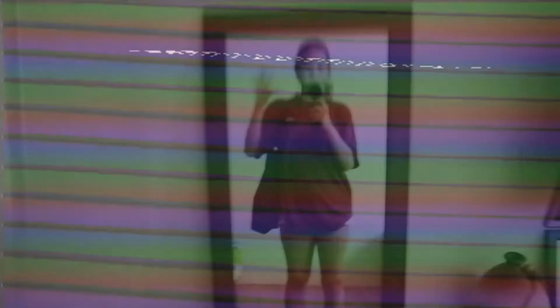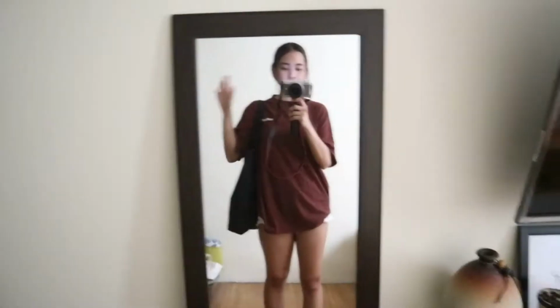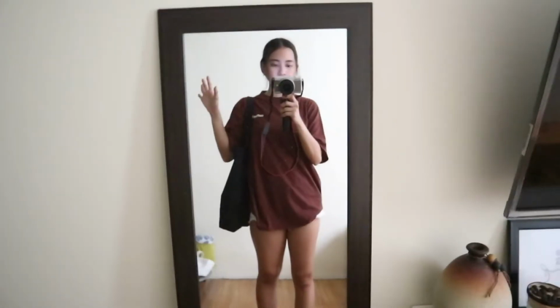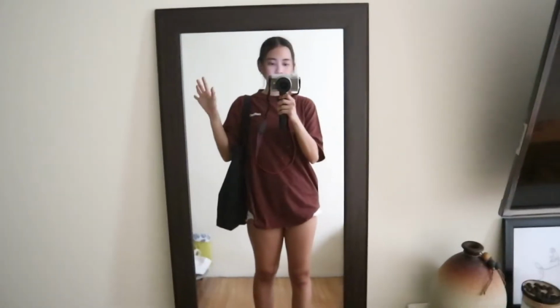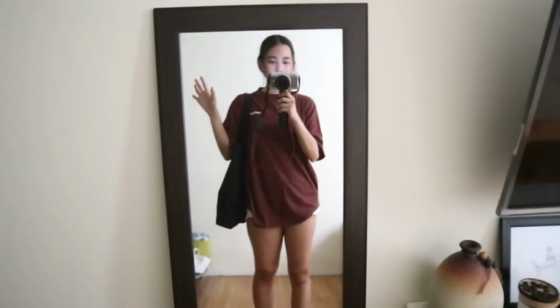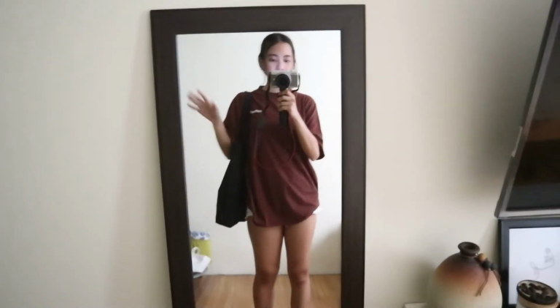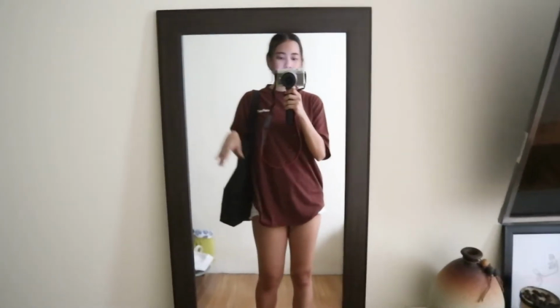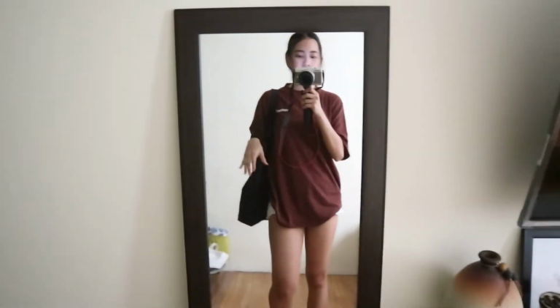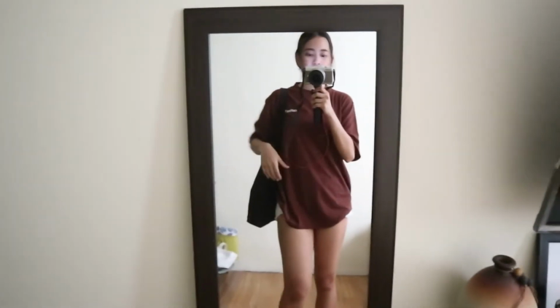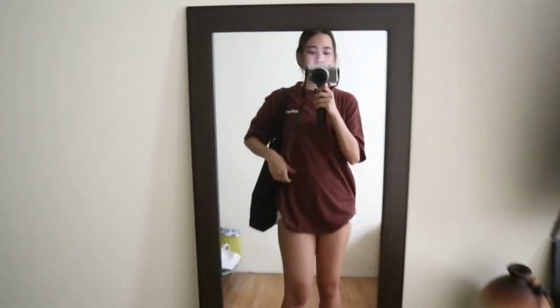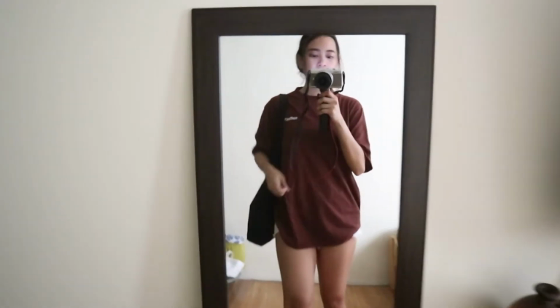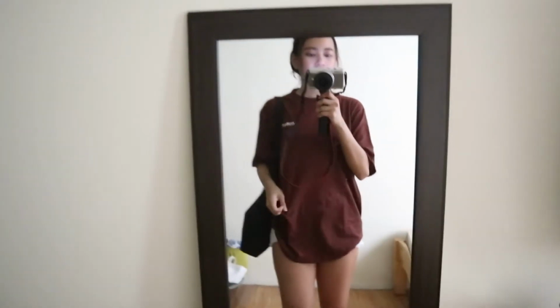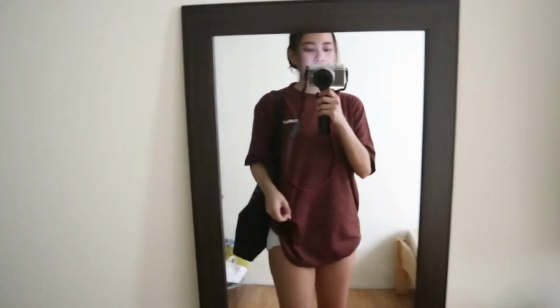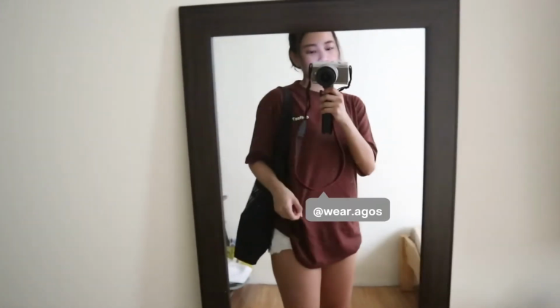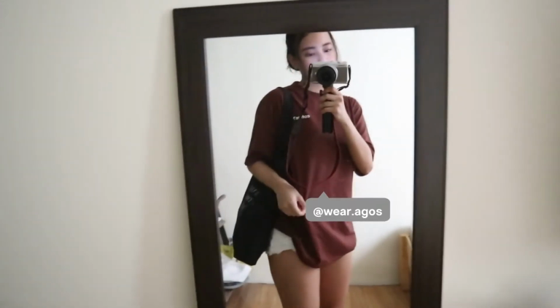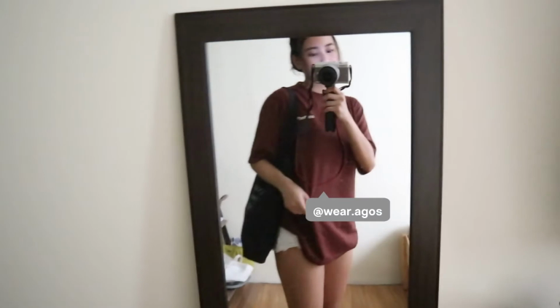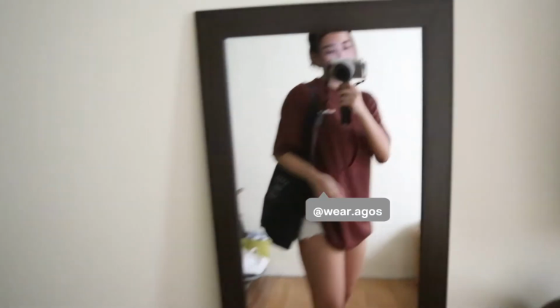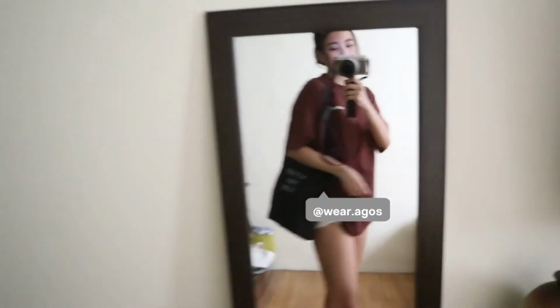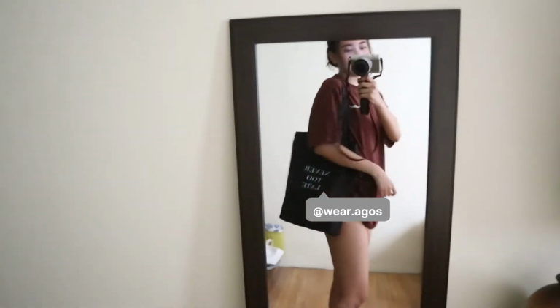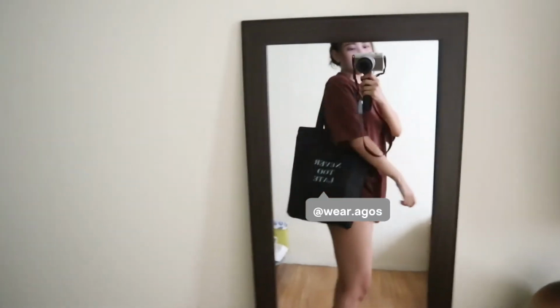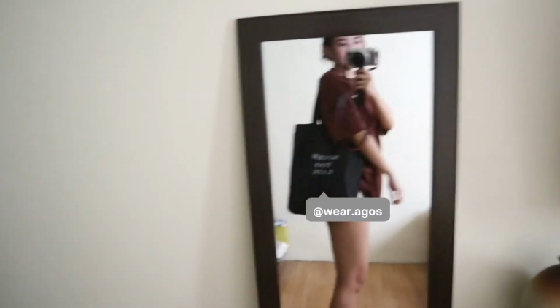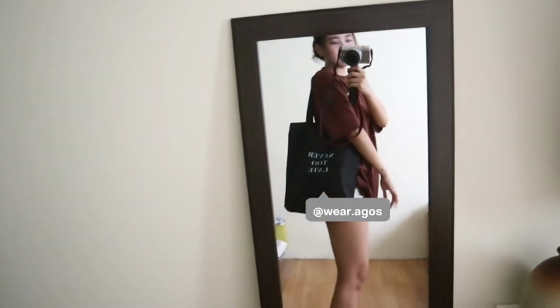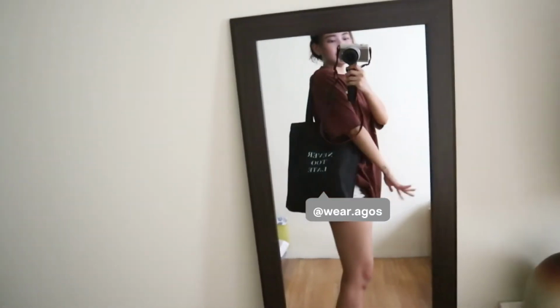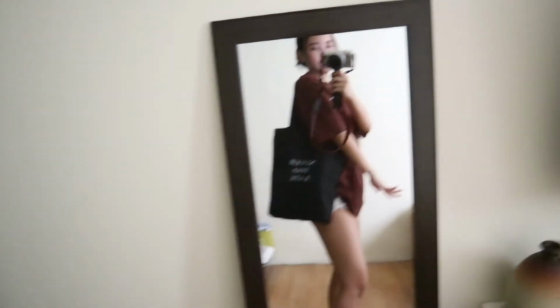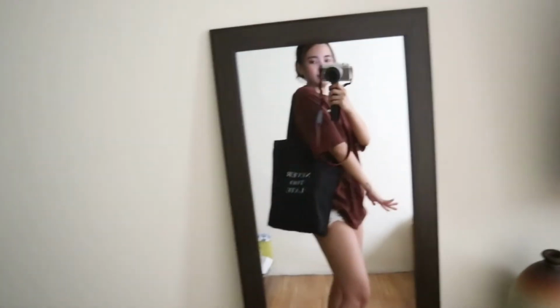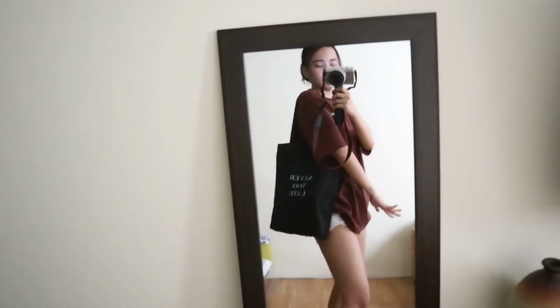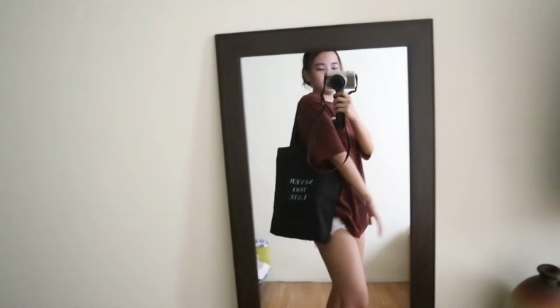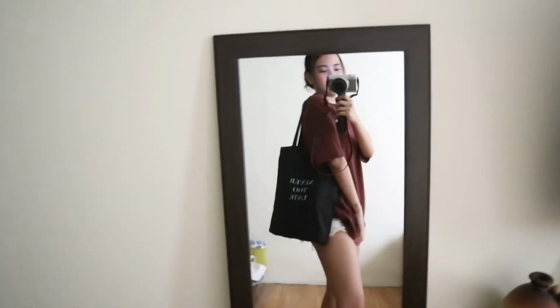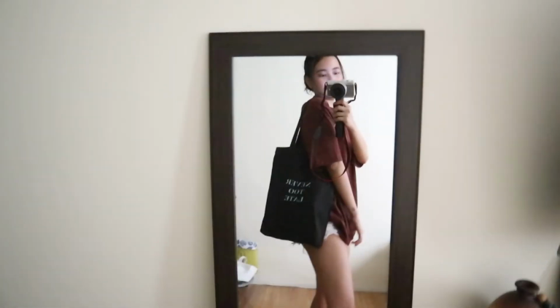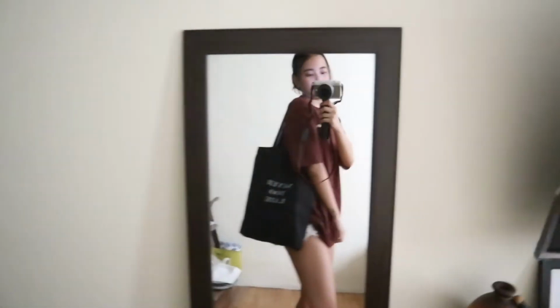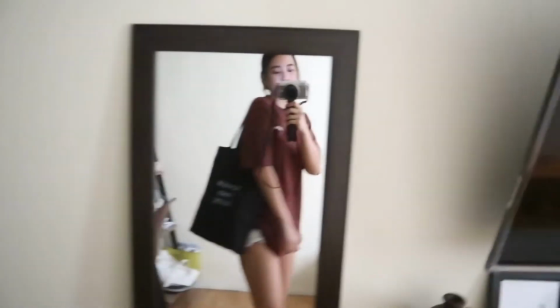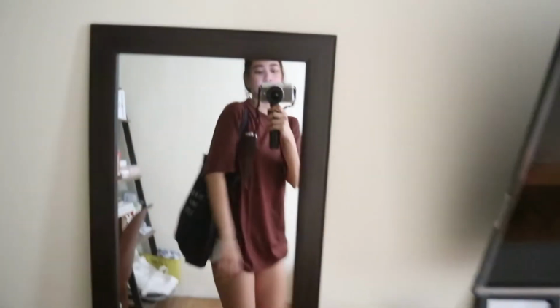Outfit check! I am wearing an Agos shirt and an 'it's never too late' tote bag.